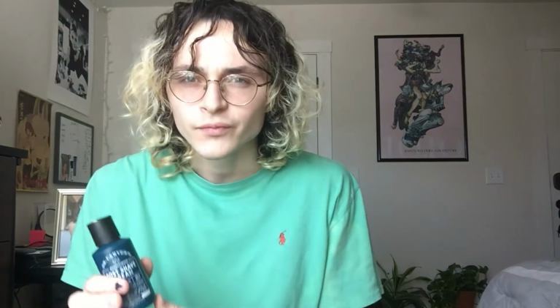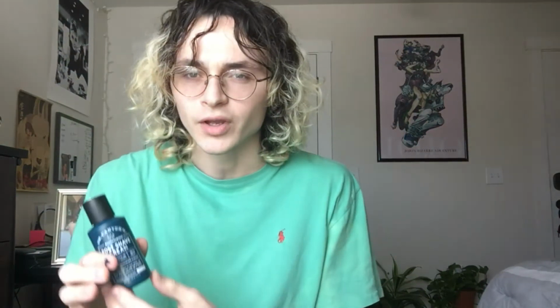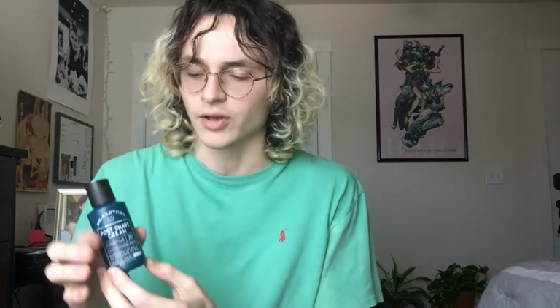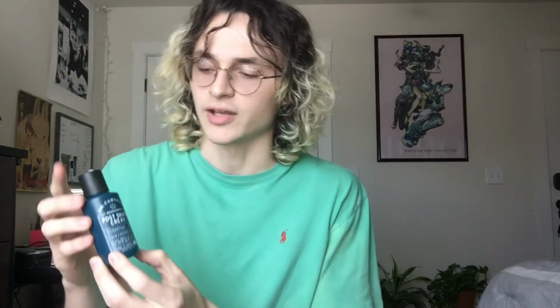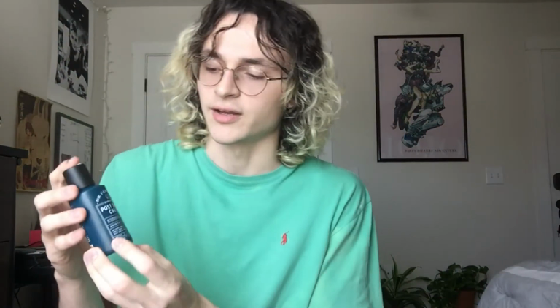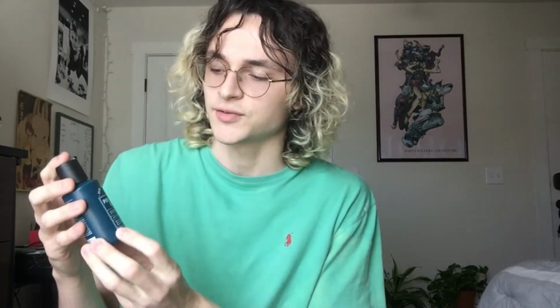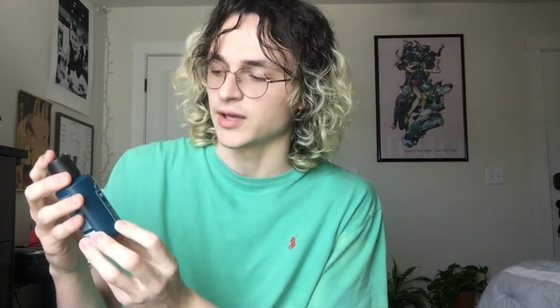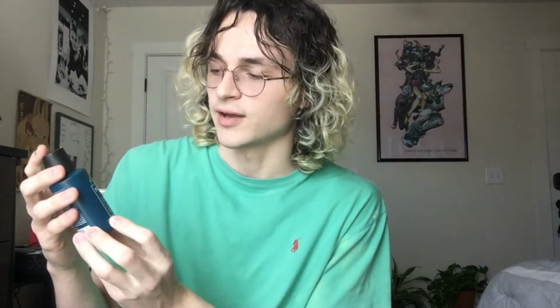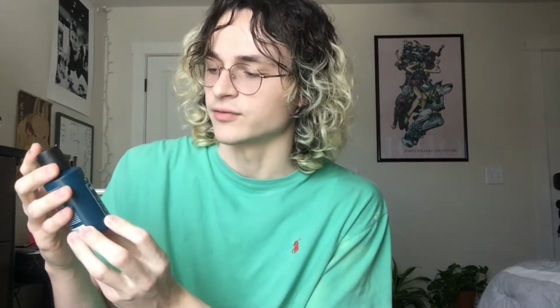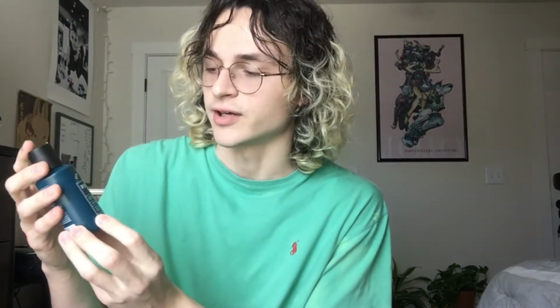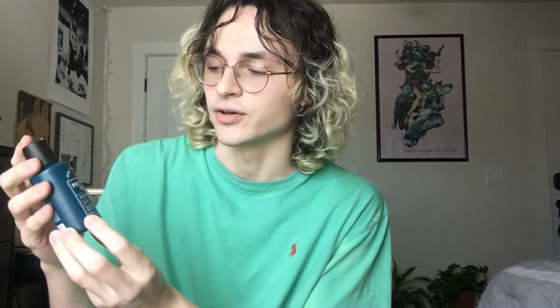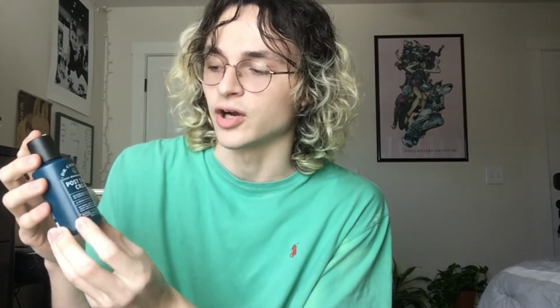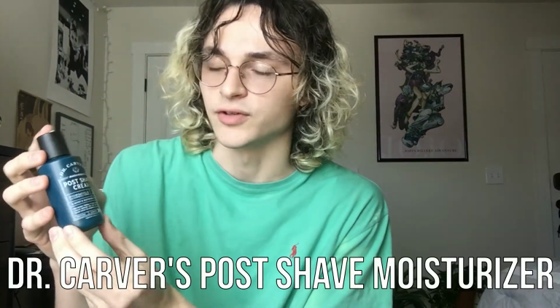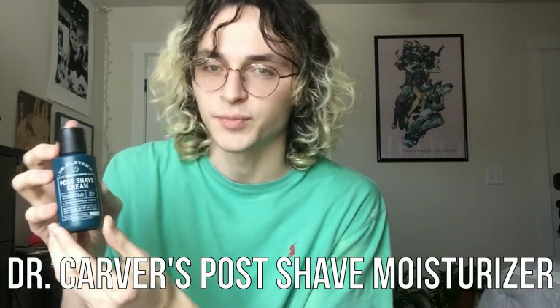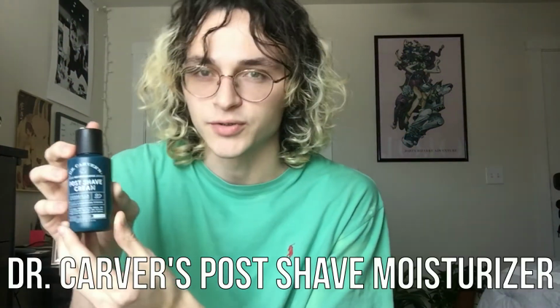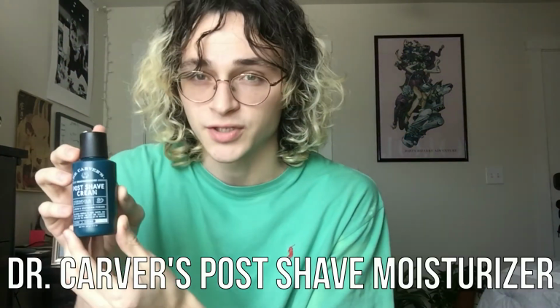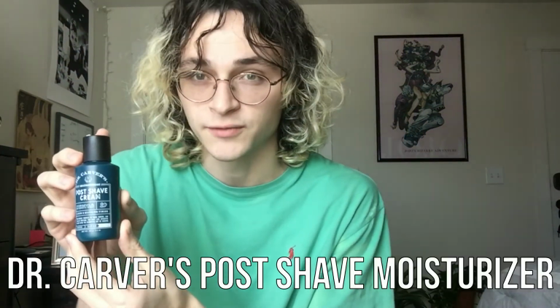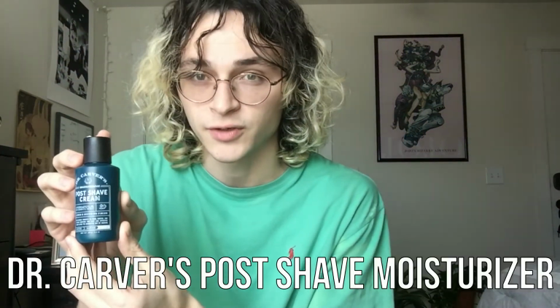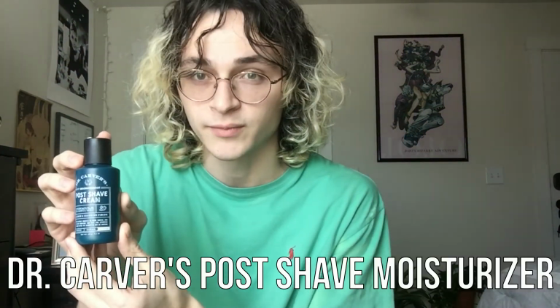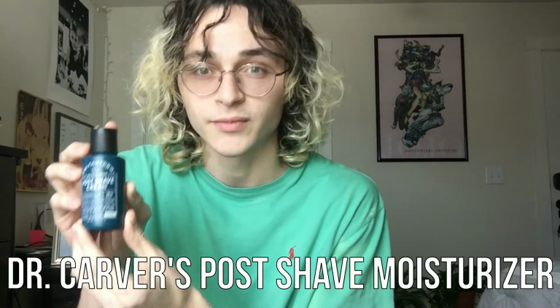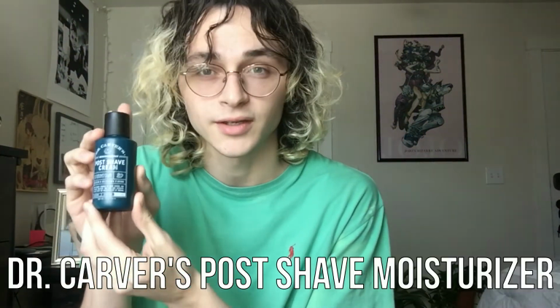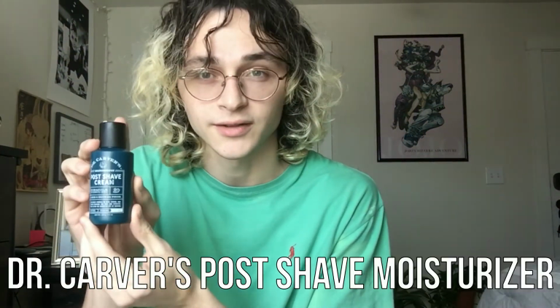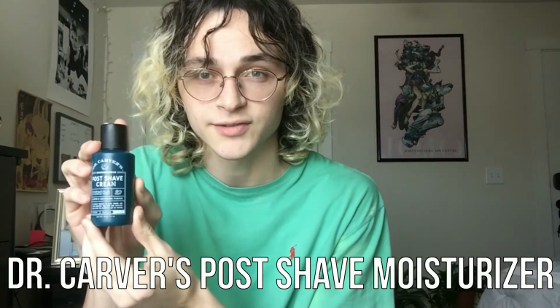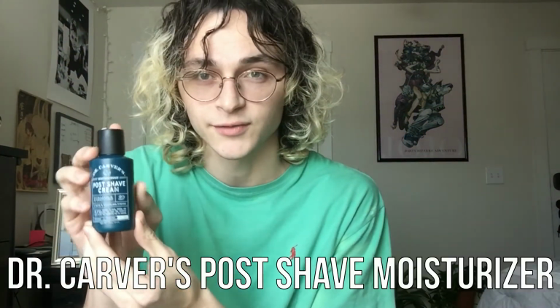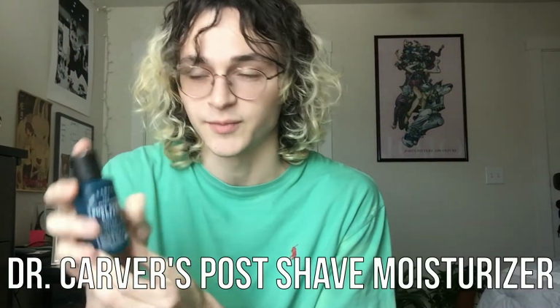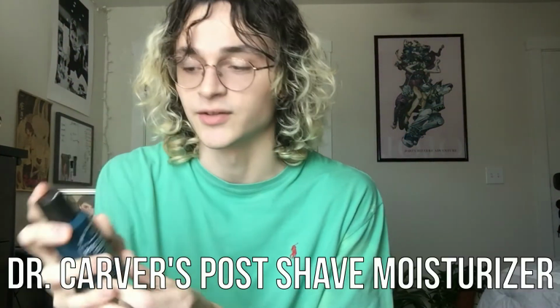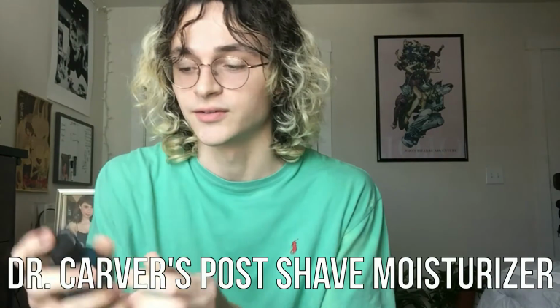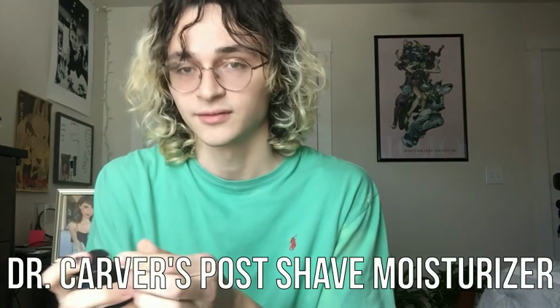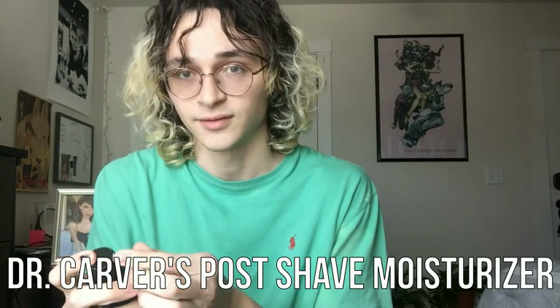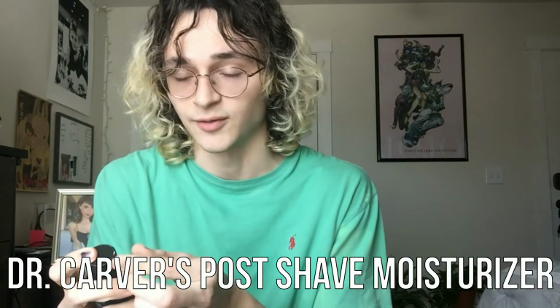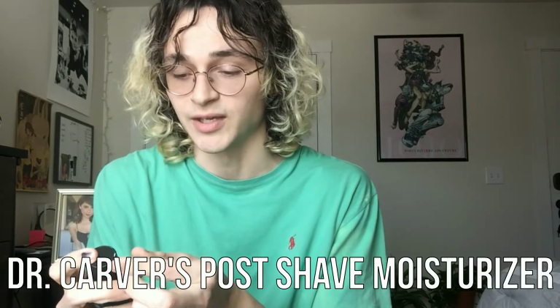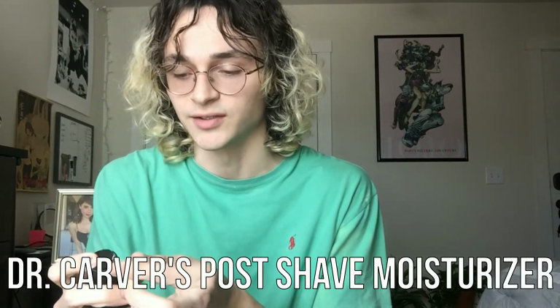Next we have Dr. Carver's post shave cream, and this stuff smells amazing.